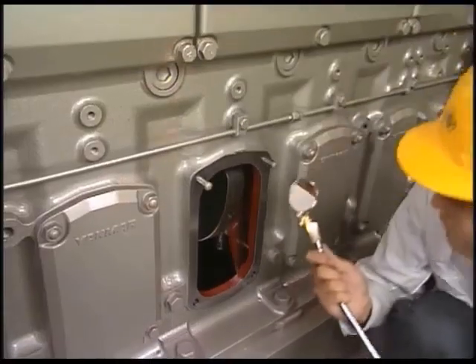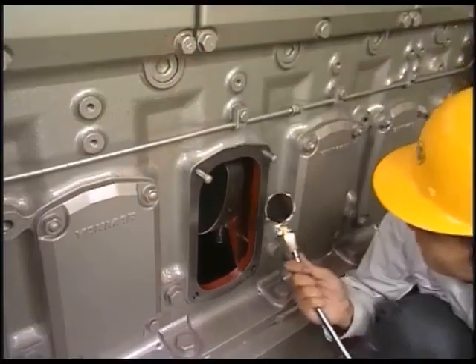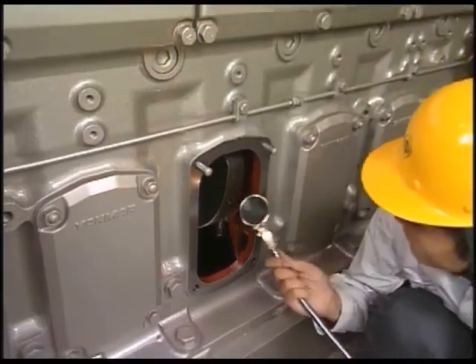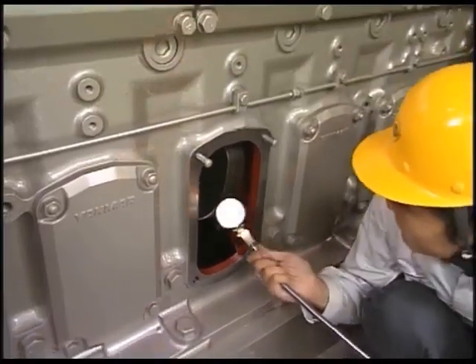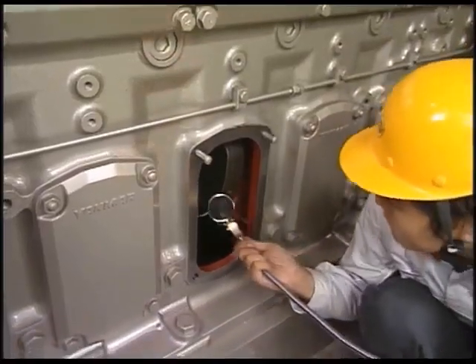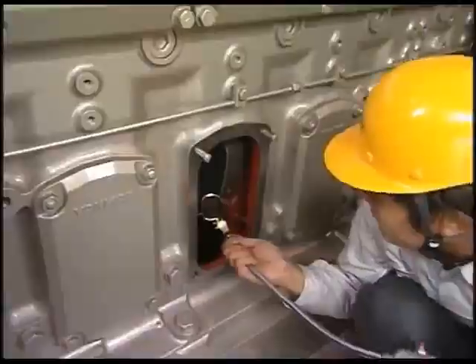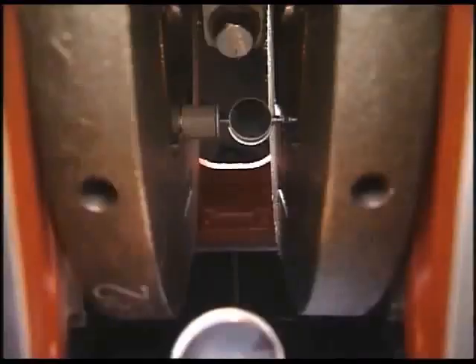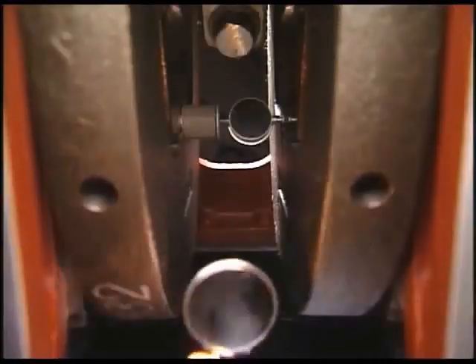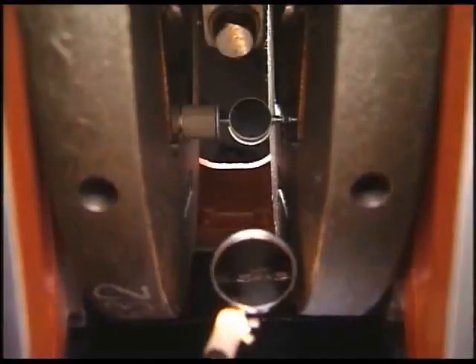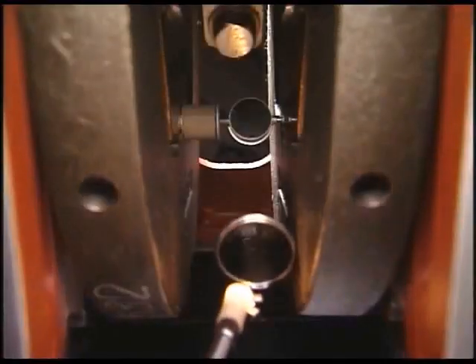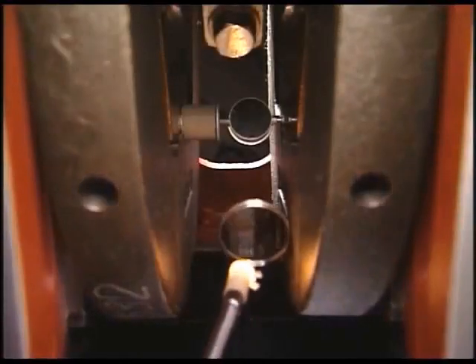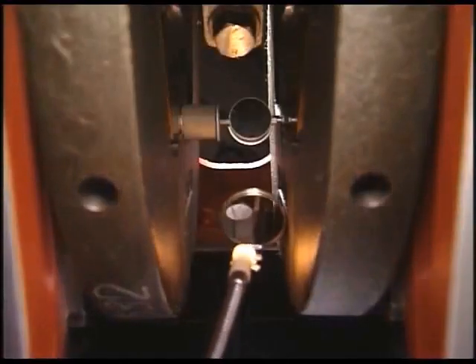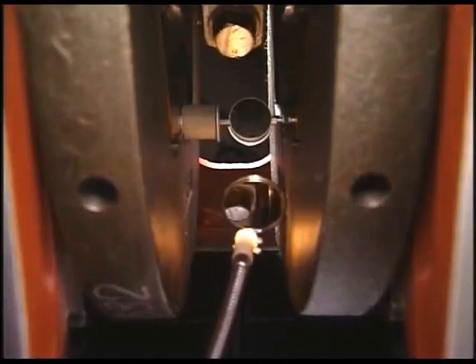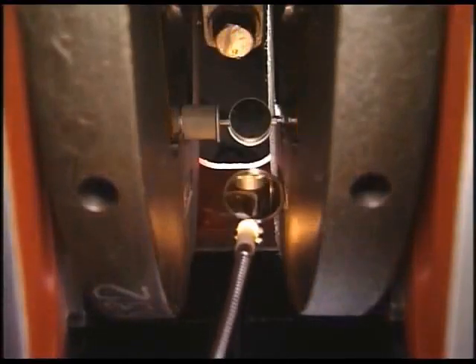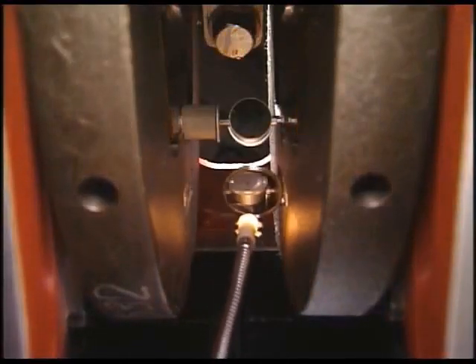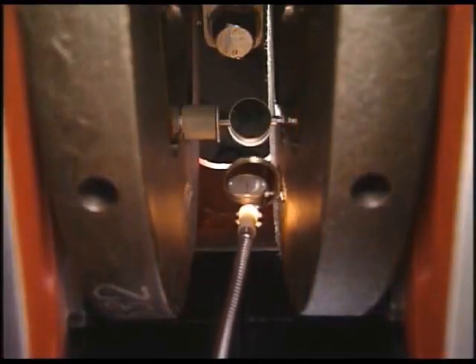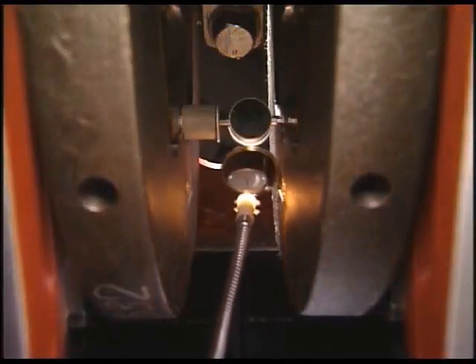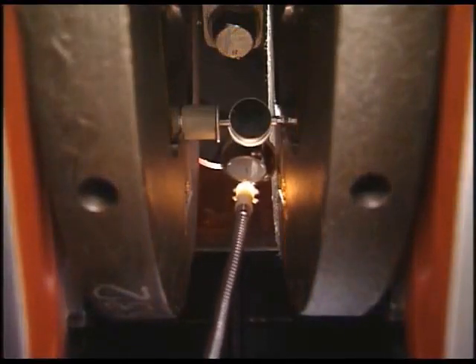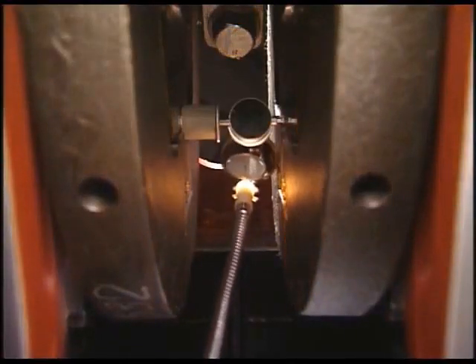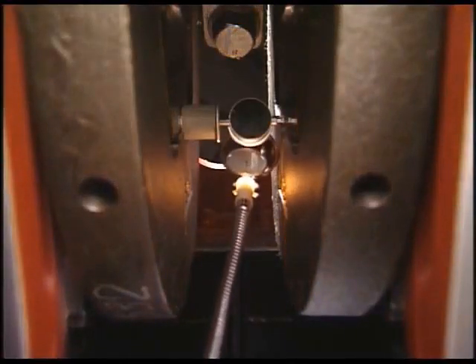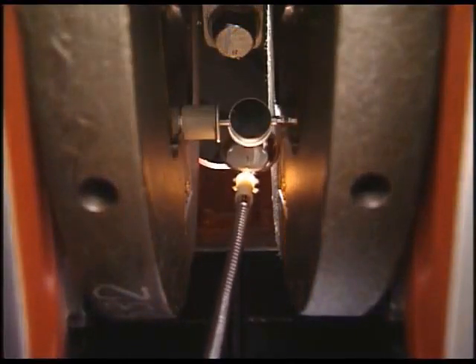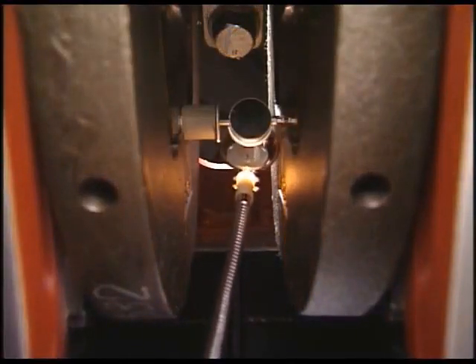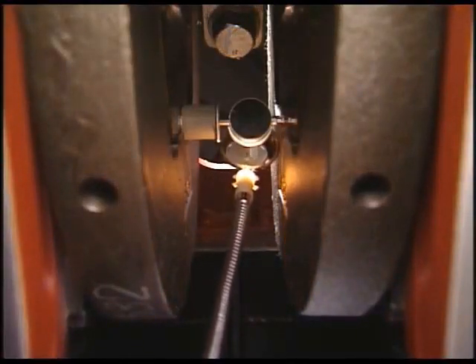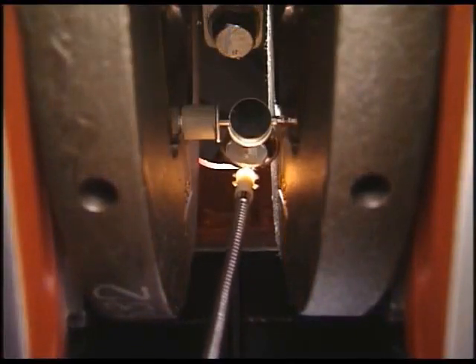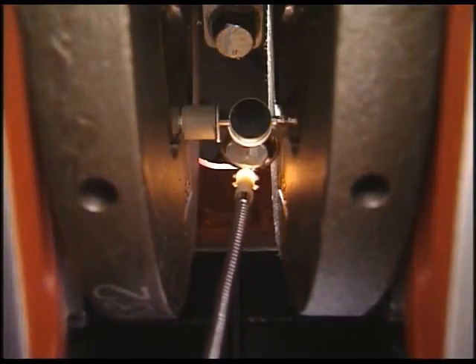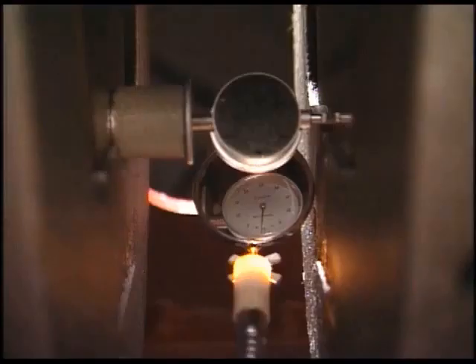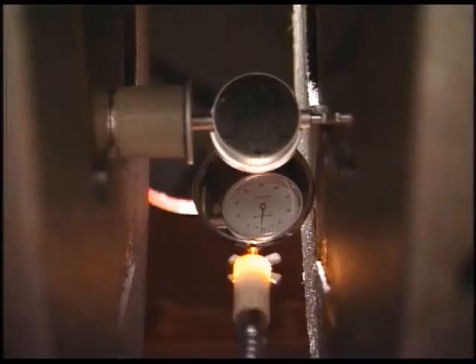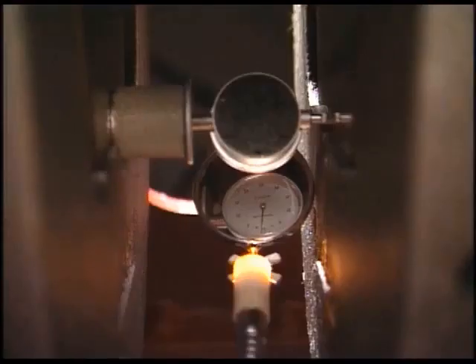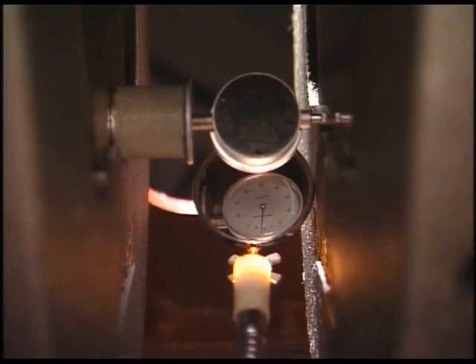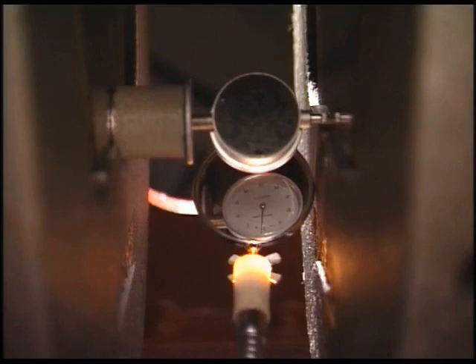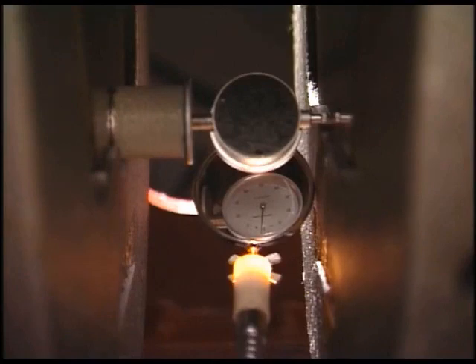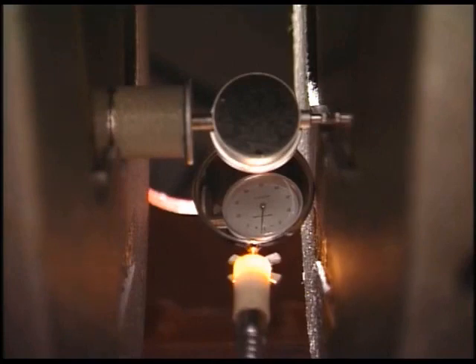If necessary, read the needle of the dial gauge using the deflection mirror. Measure in all cylinders and the work will be completed.